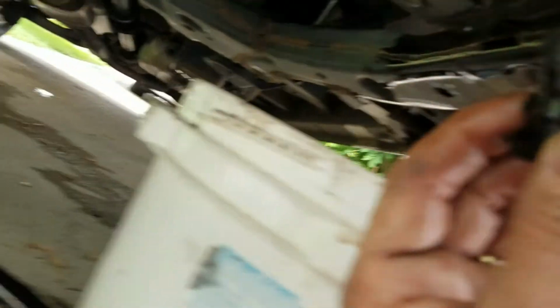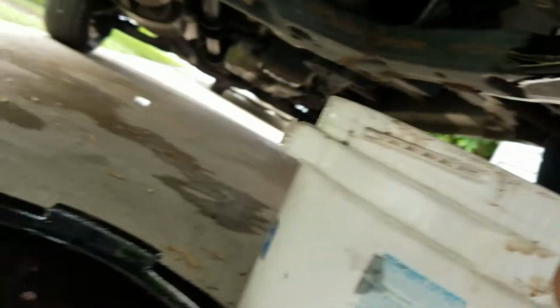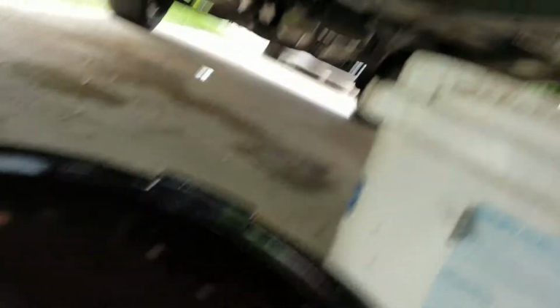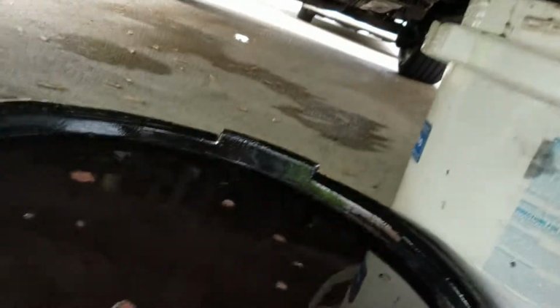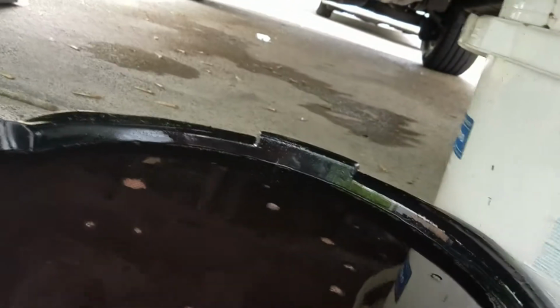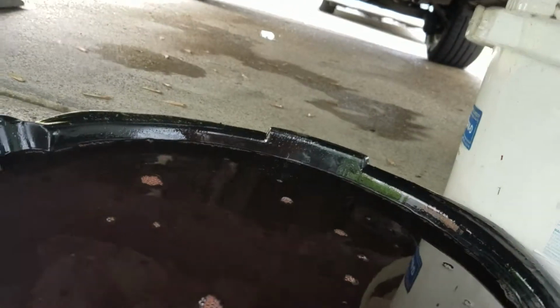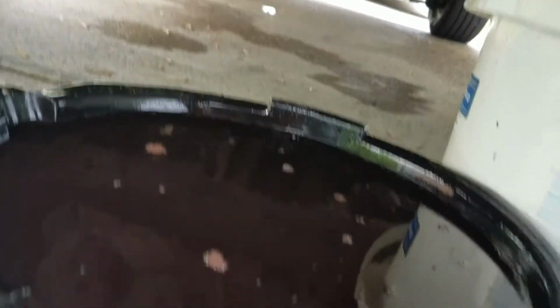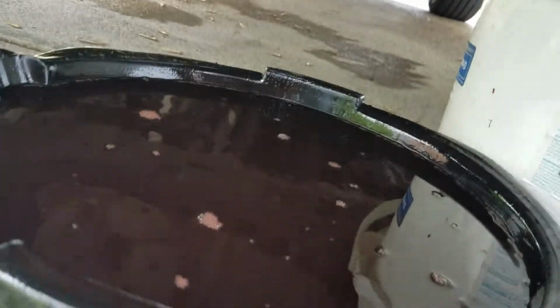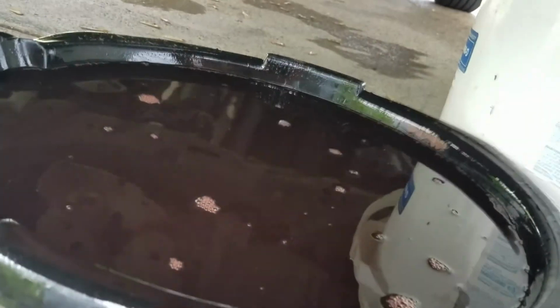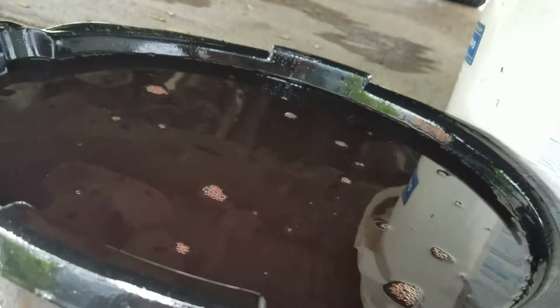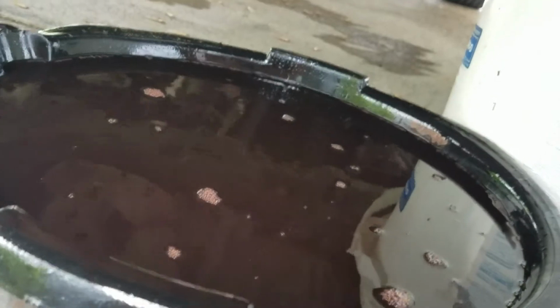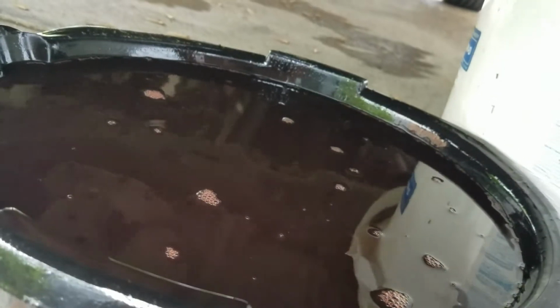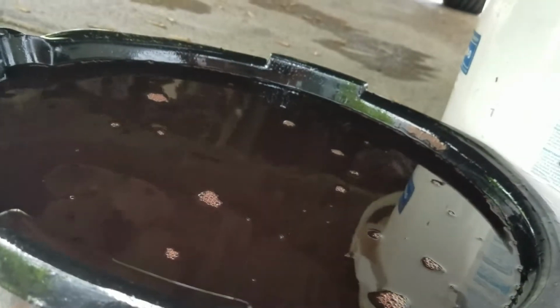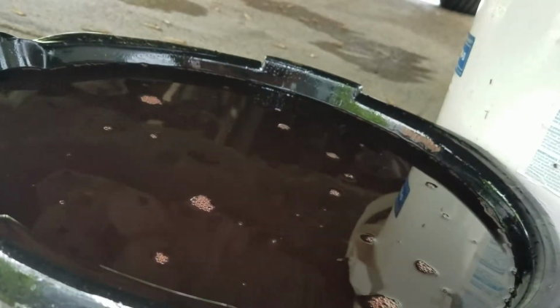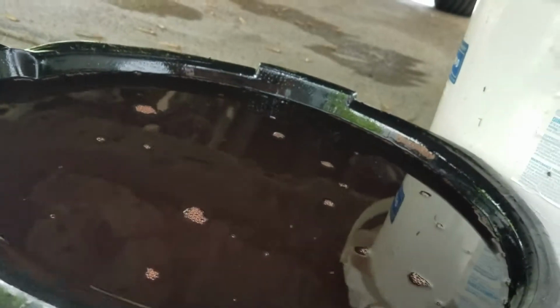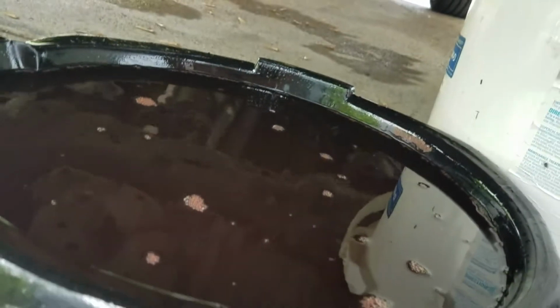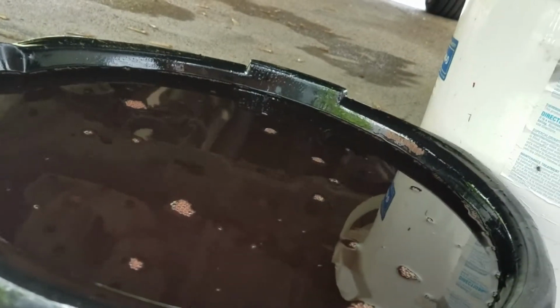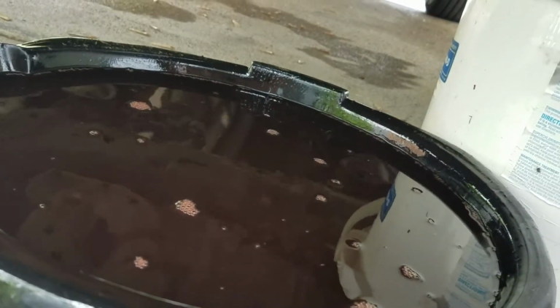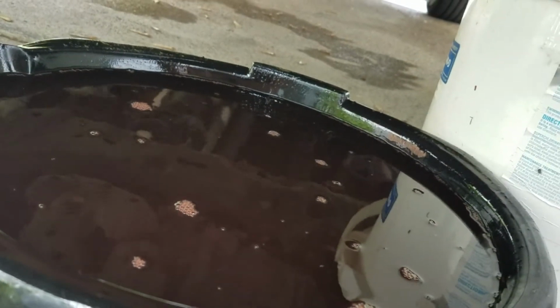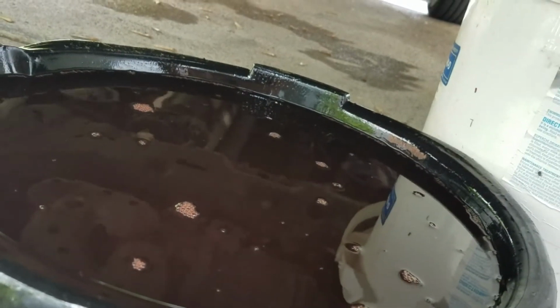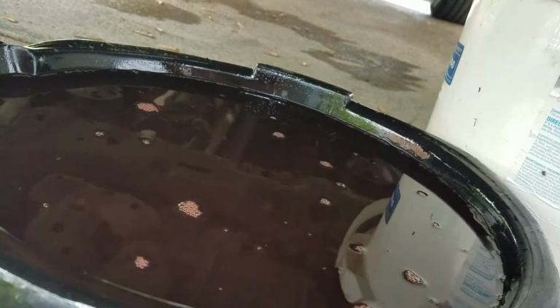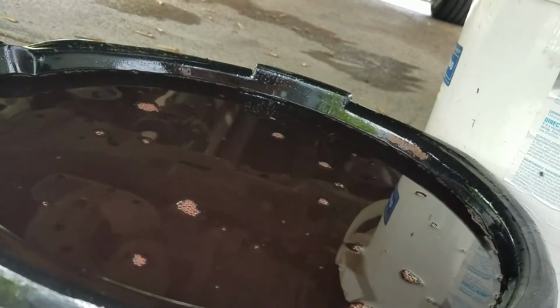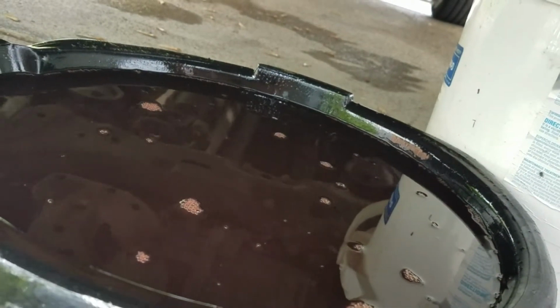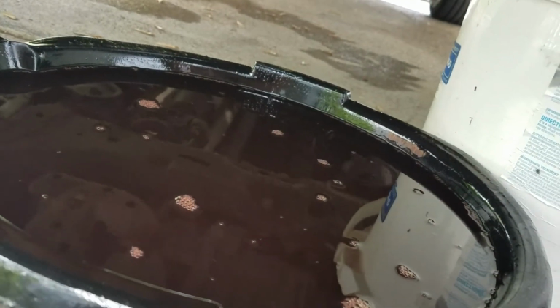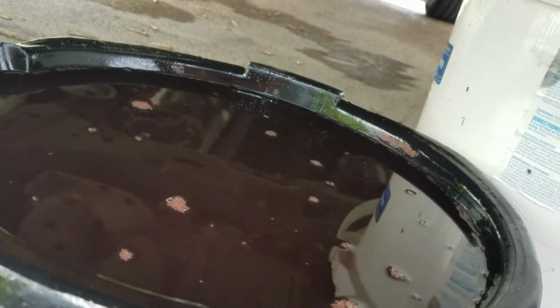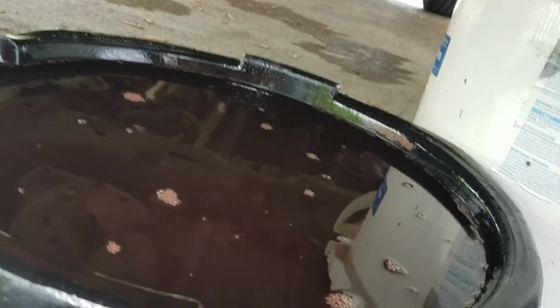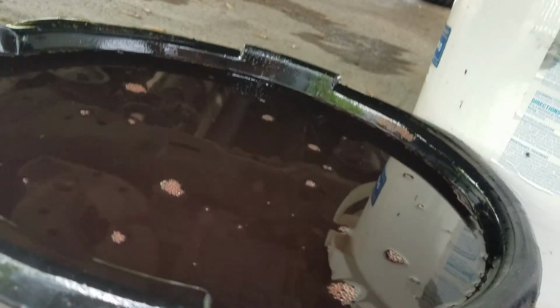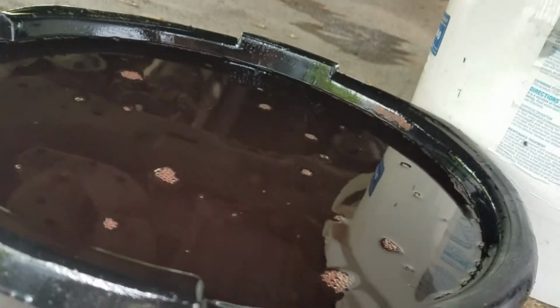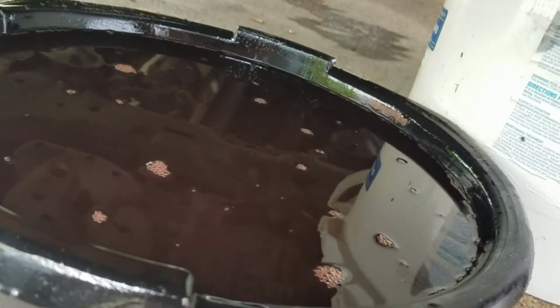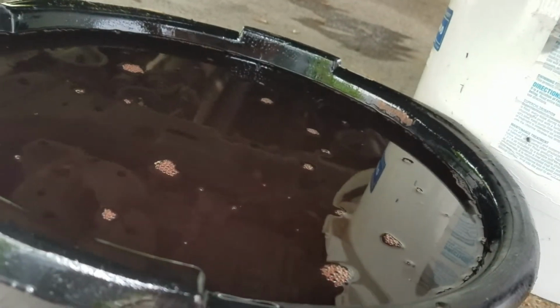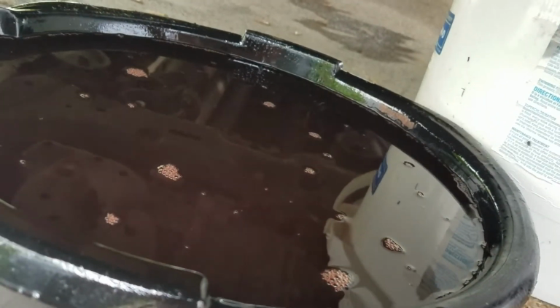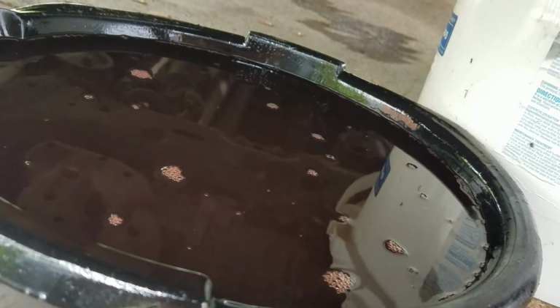Keep track of how much fluid came out of the vehicle. You'll probably get four or five quarts out of it when you do it.